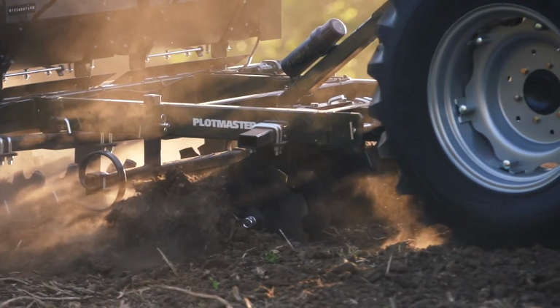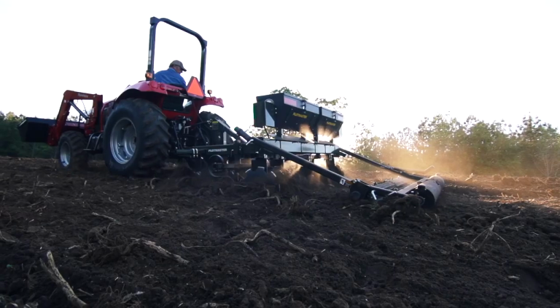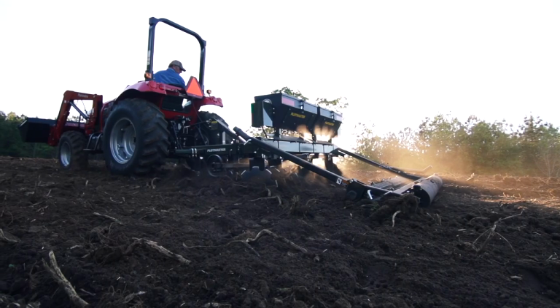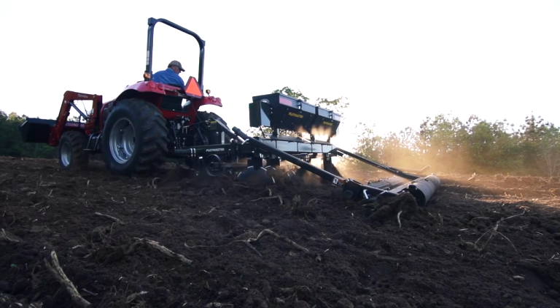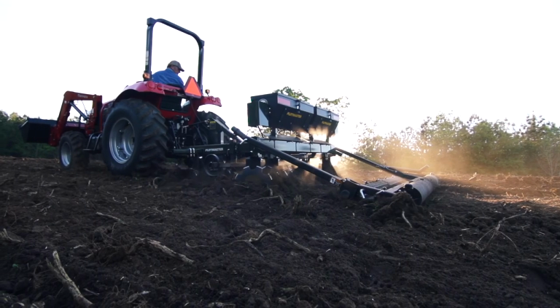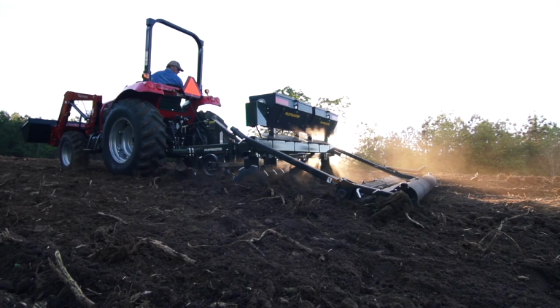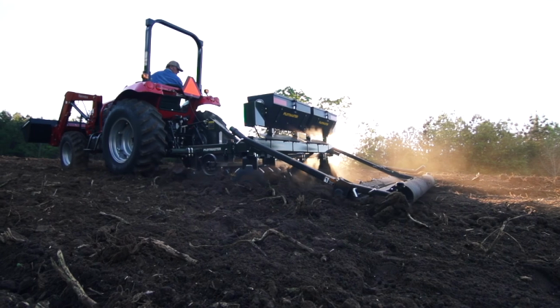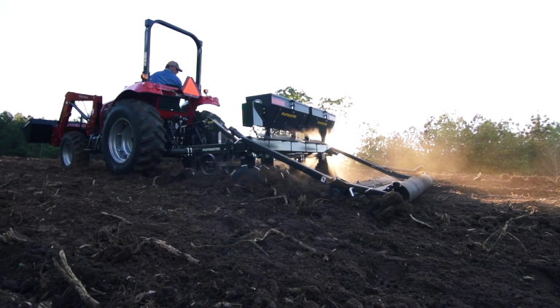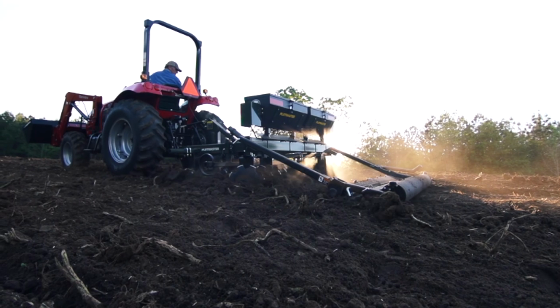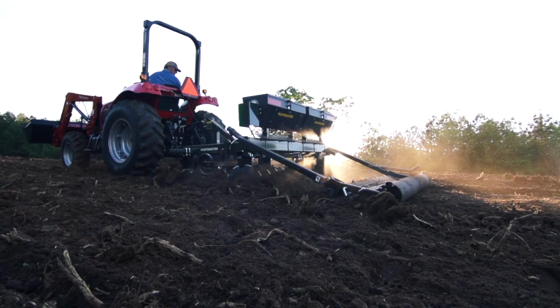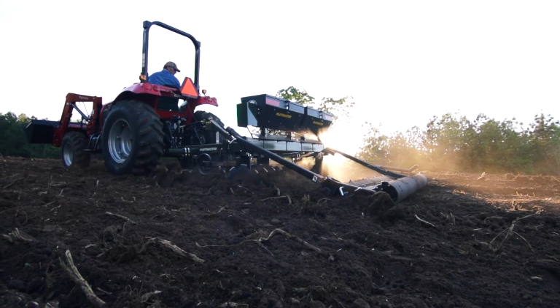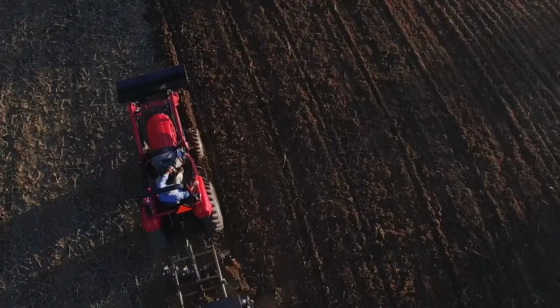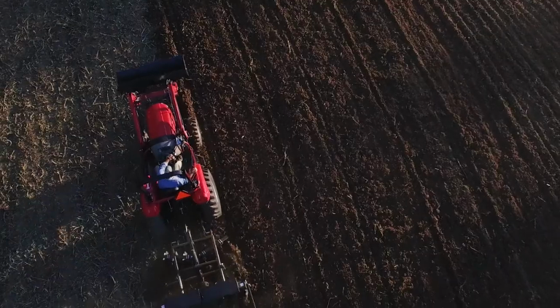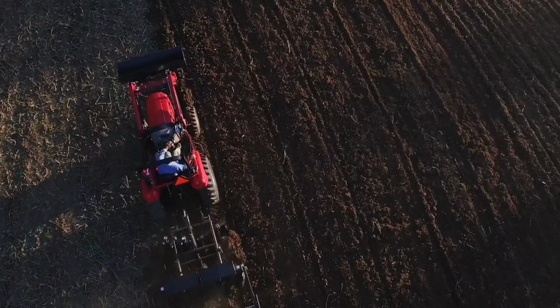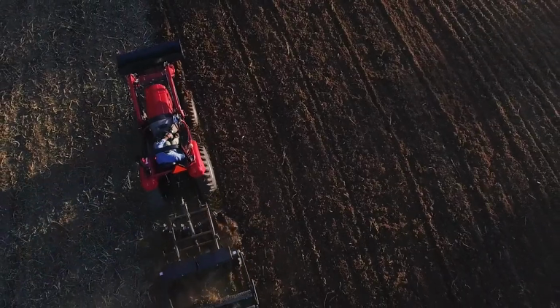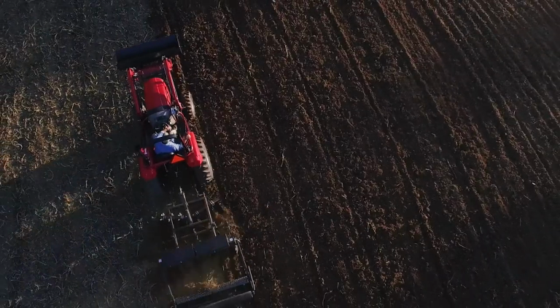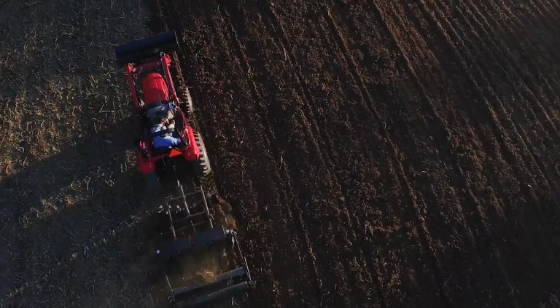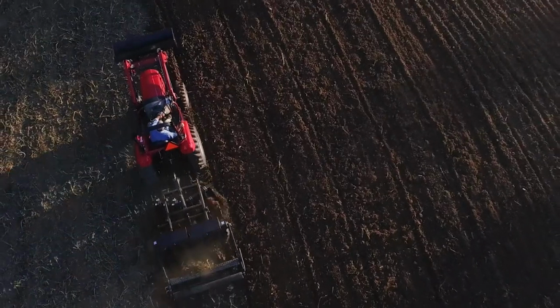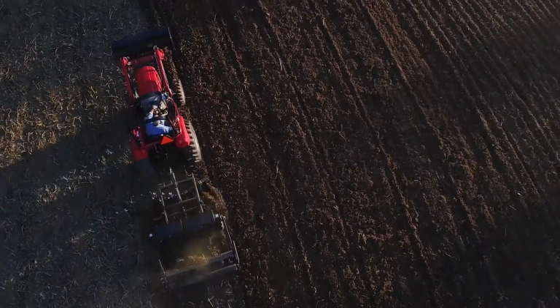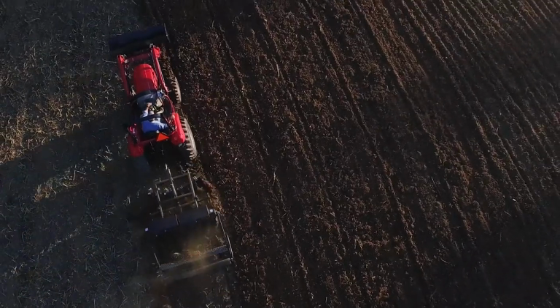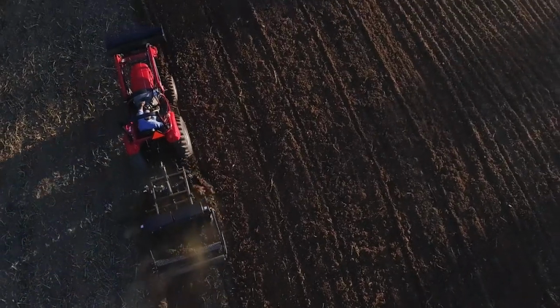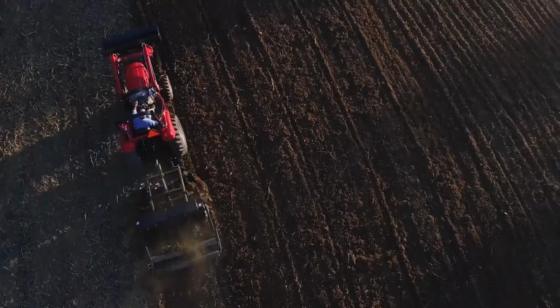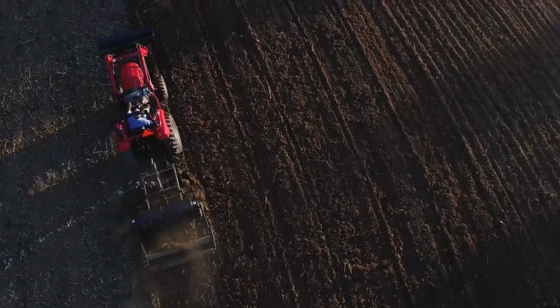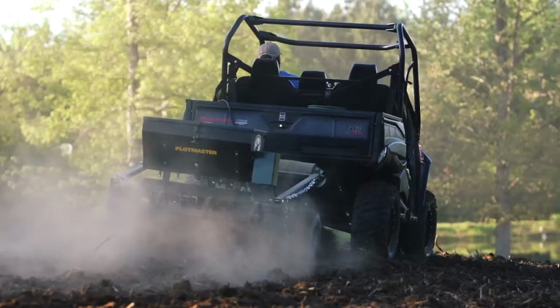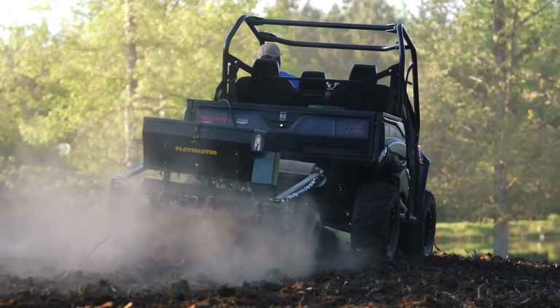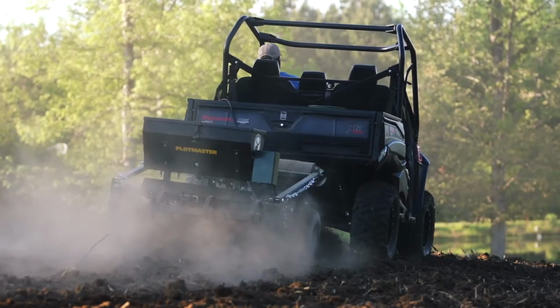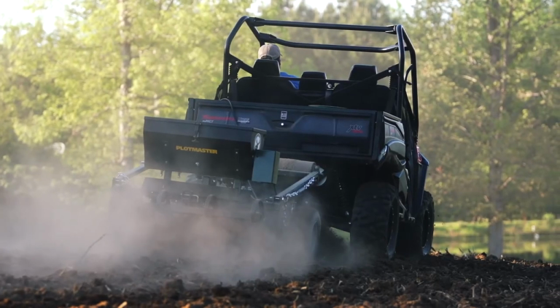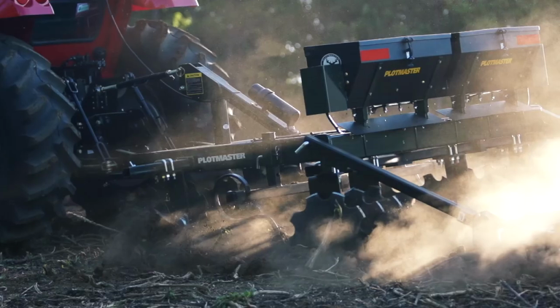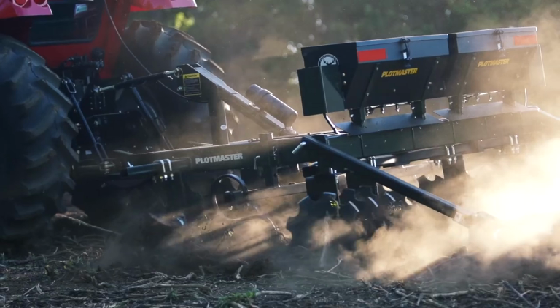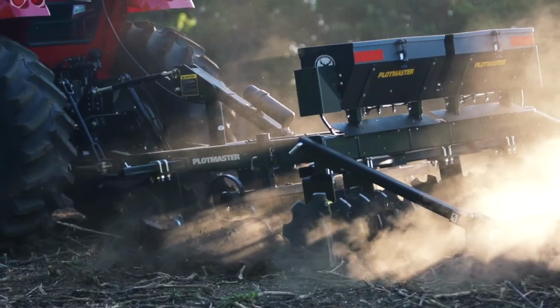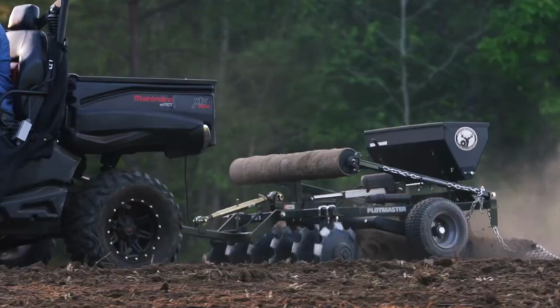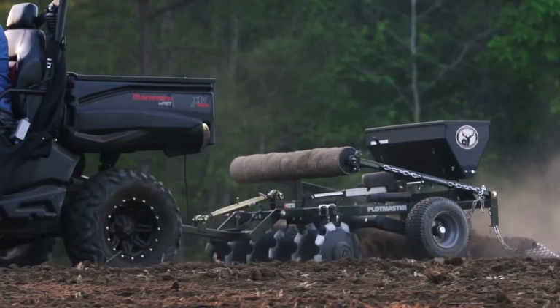Plotmaster's patented design allows you to disc, plow, plant, cover, and culti-pack all at the same time, thus saving you valuable time, money, and effort.